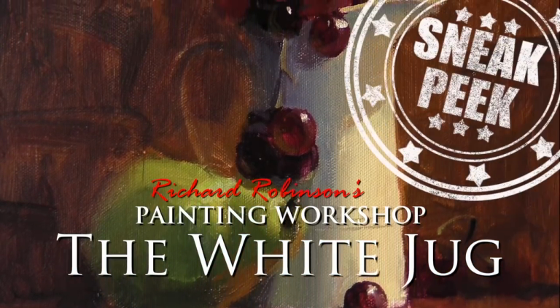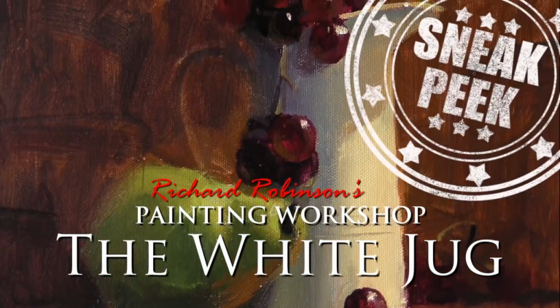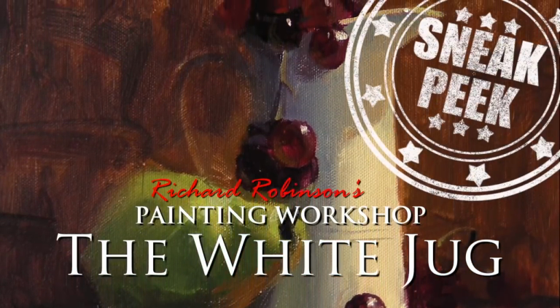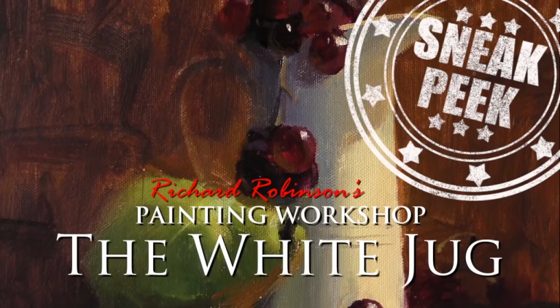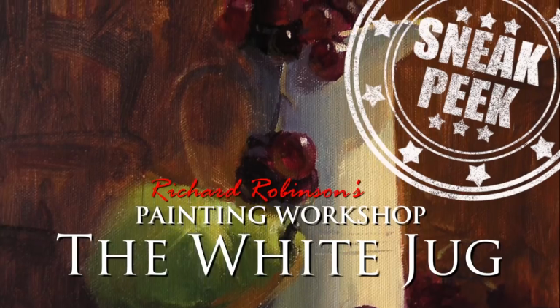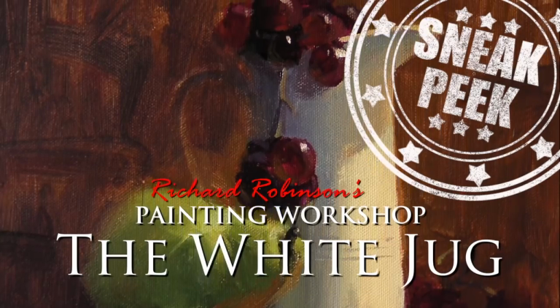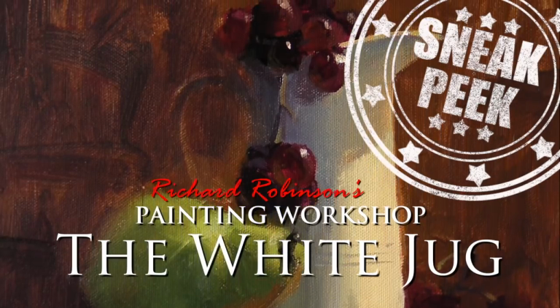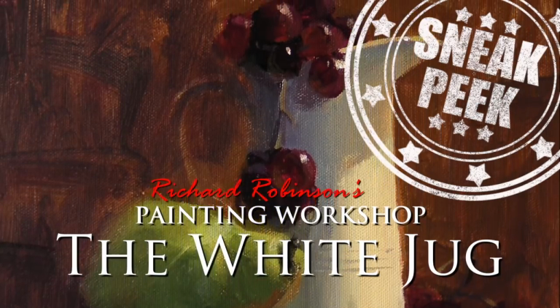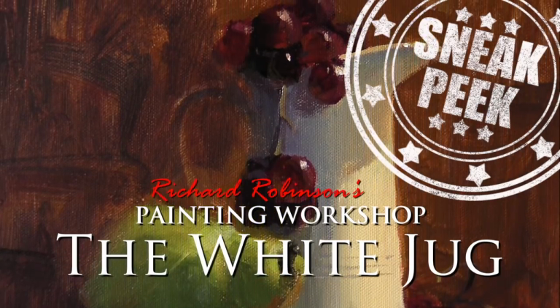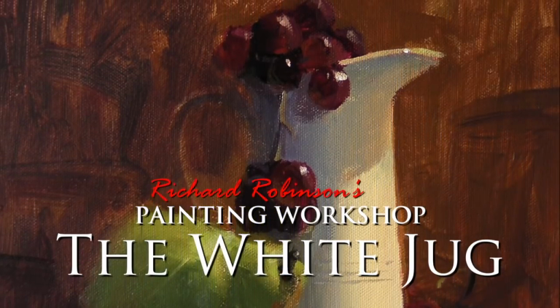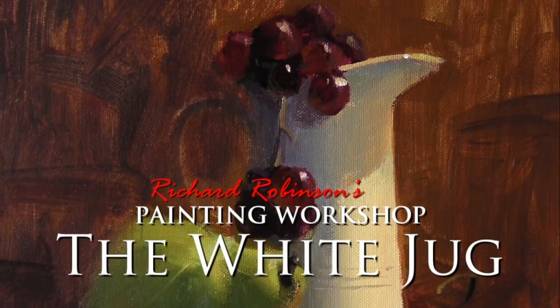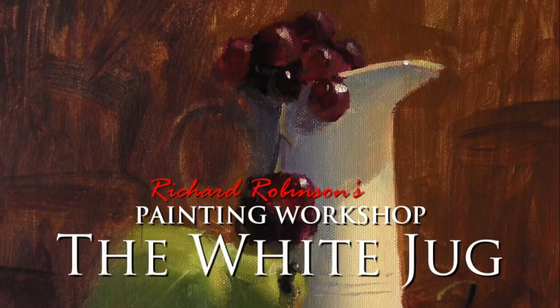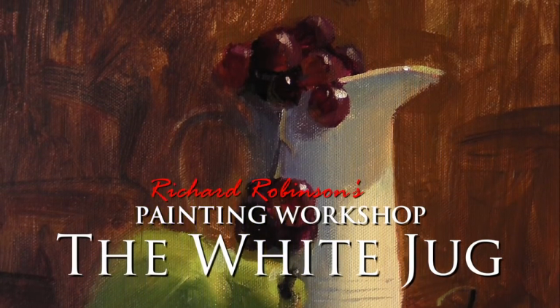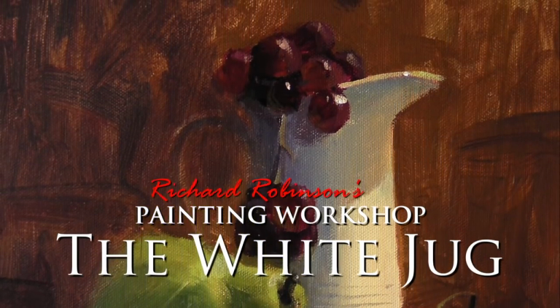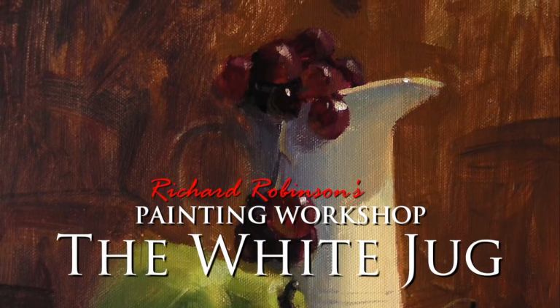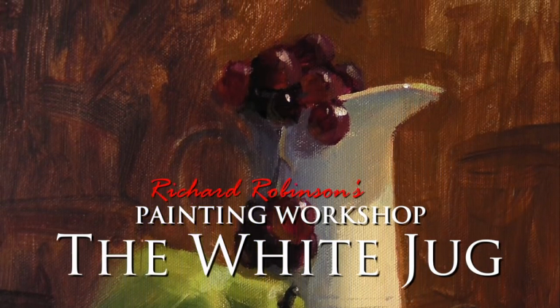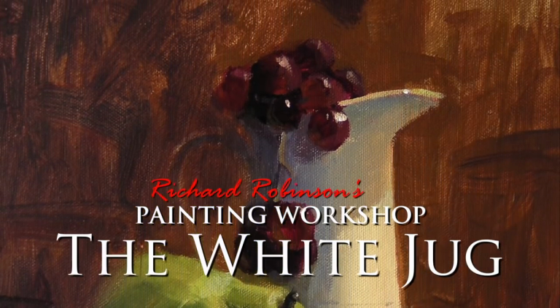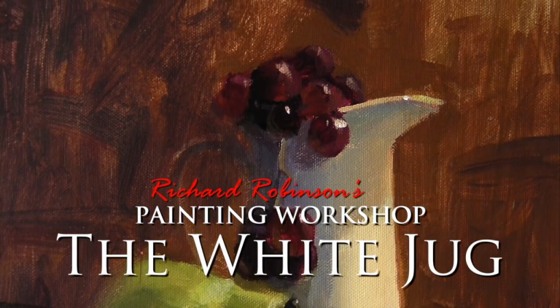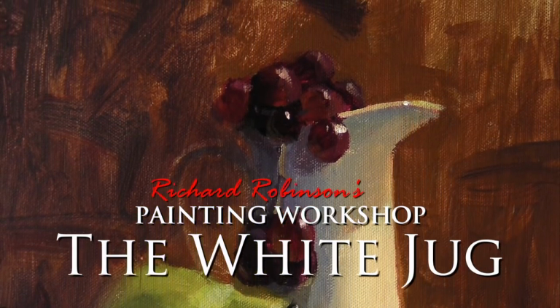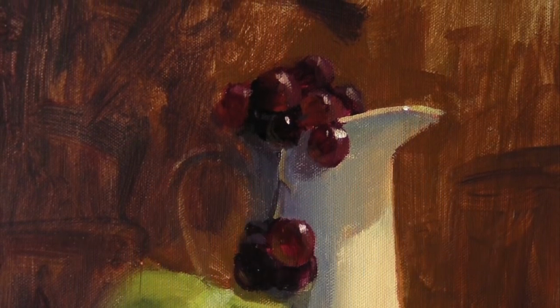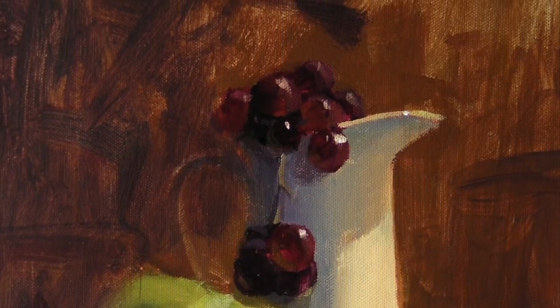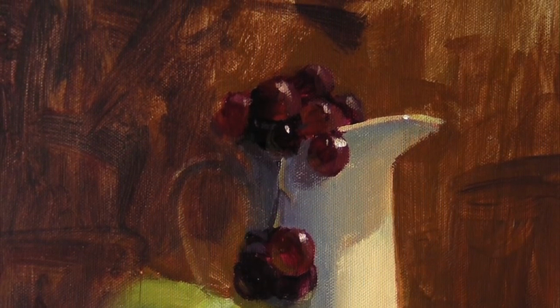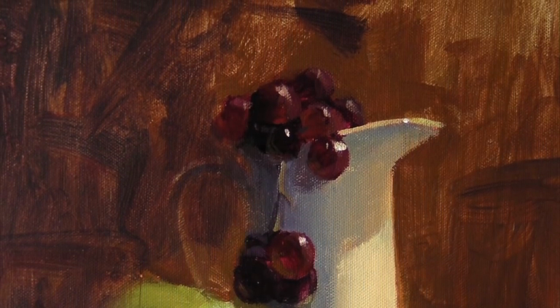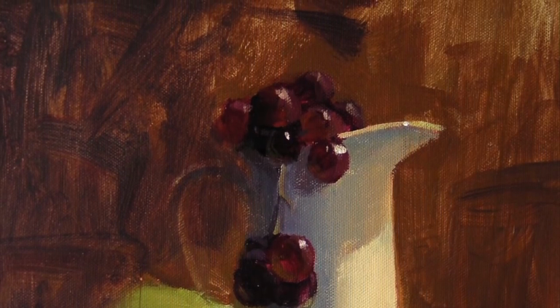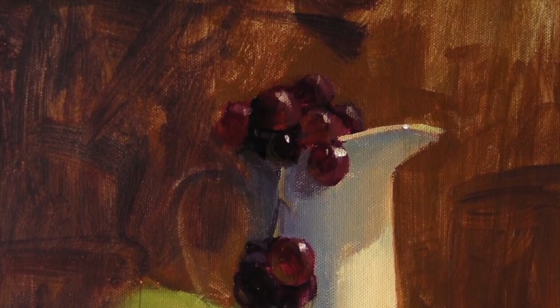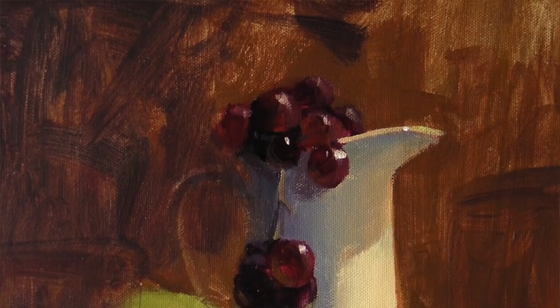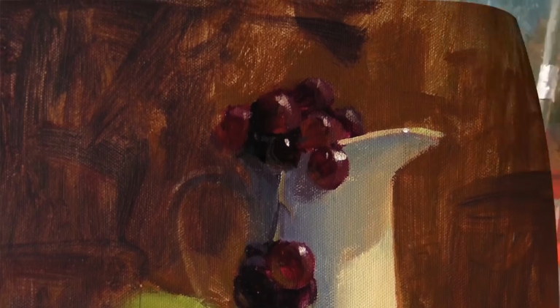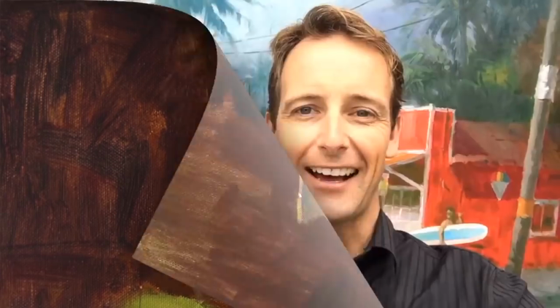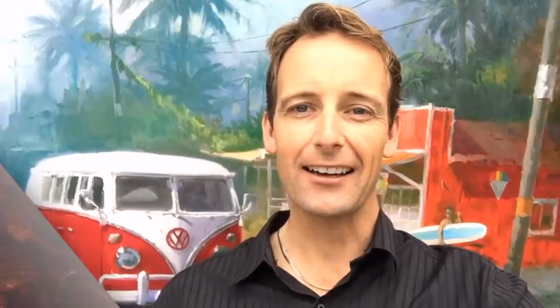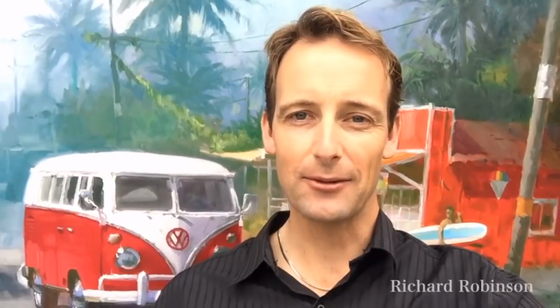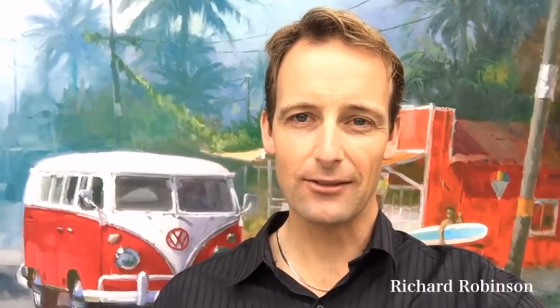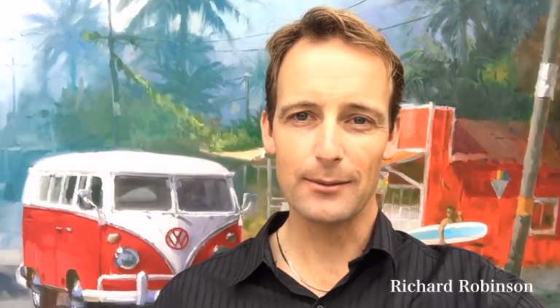Welcome to the White Jug painting workshop where we're going to learn a little bit more about still life painting. Hi, I'm Richard Robinson.